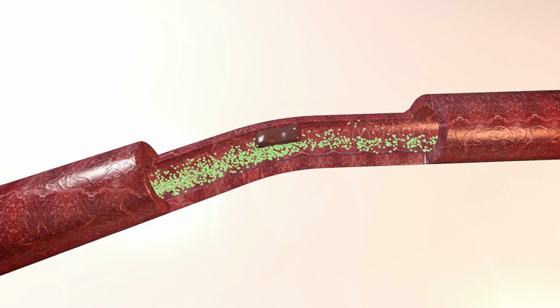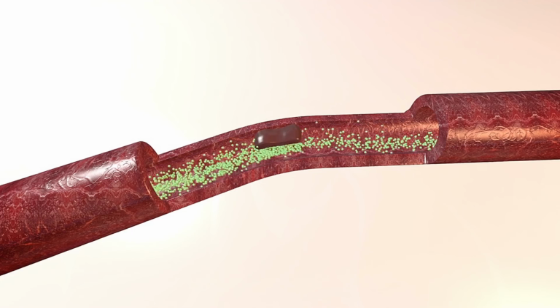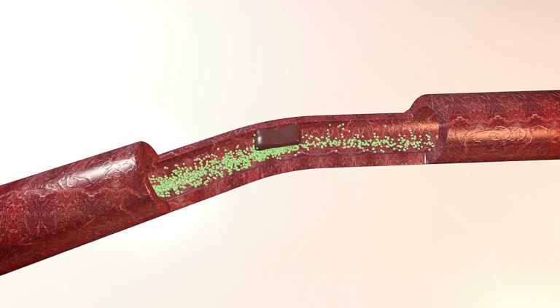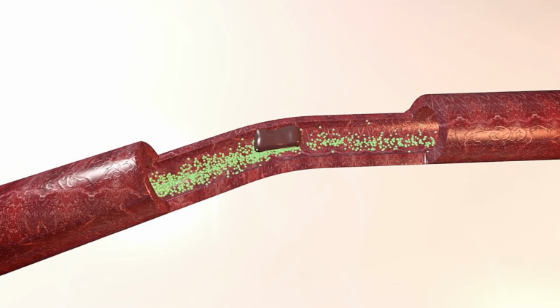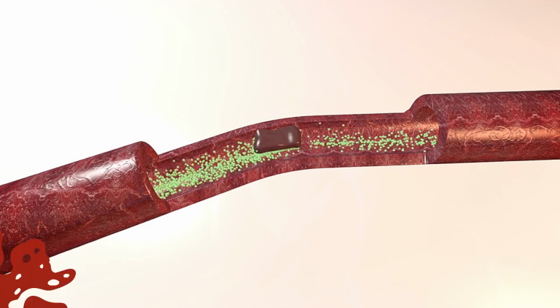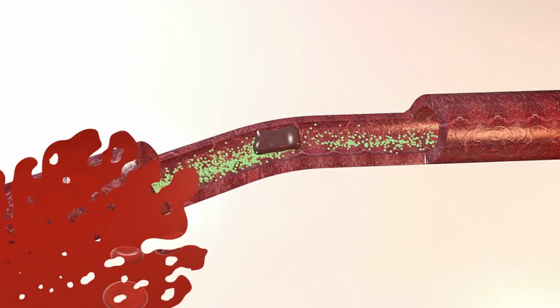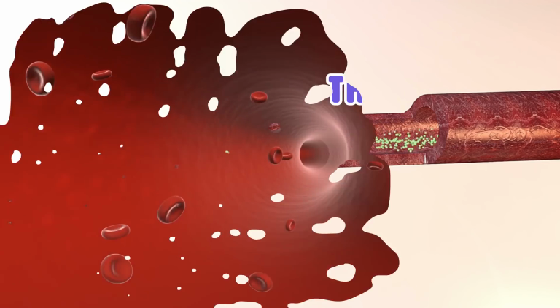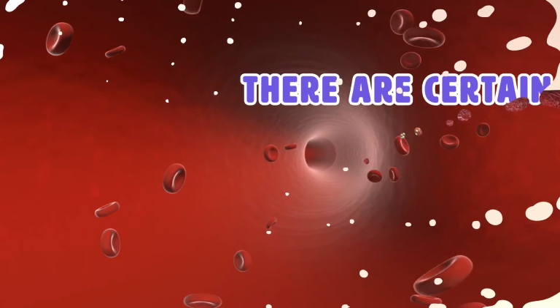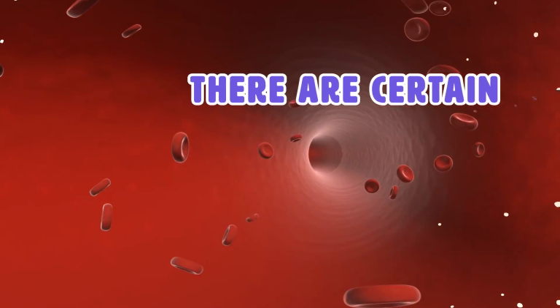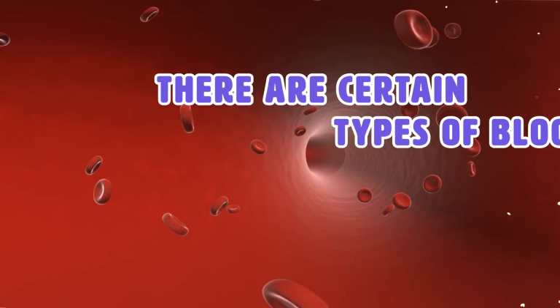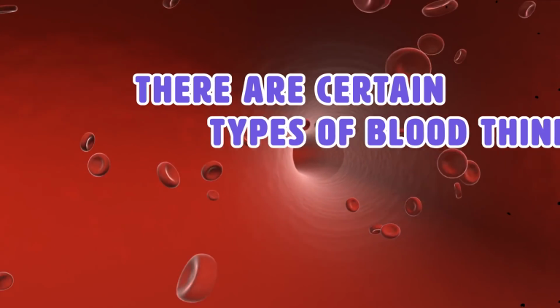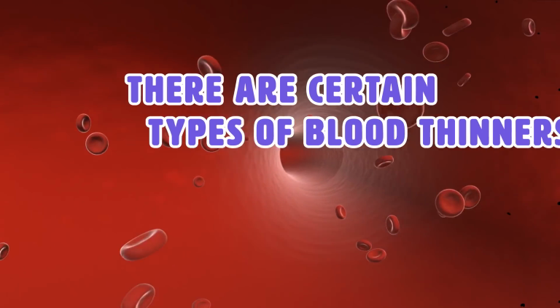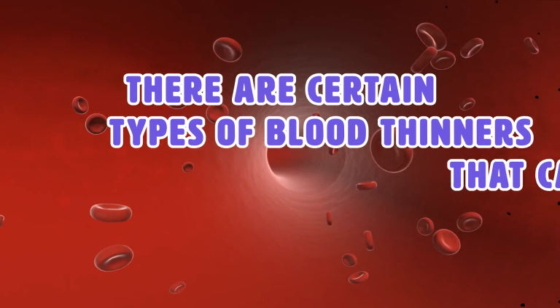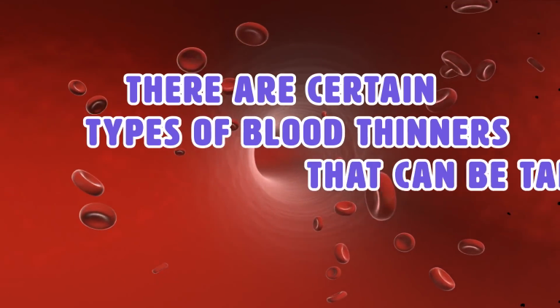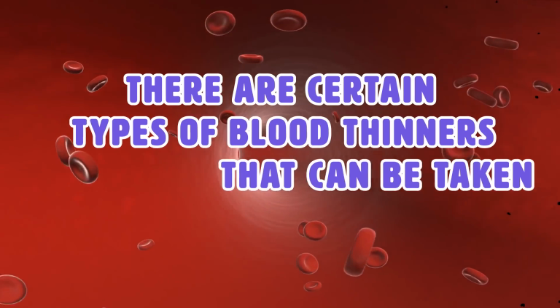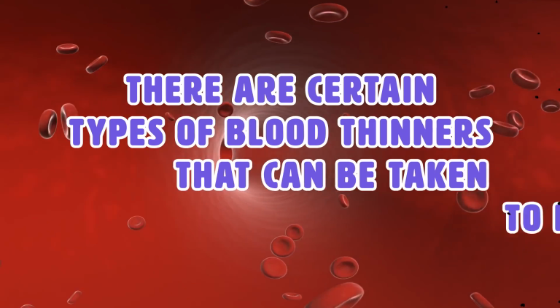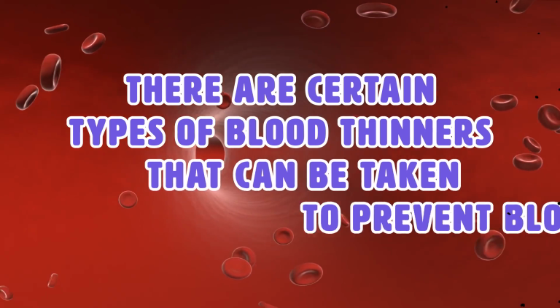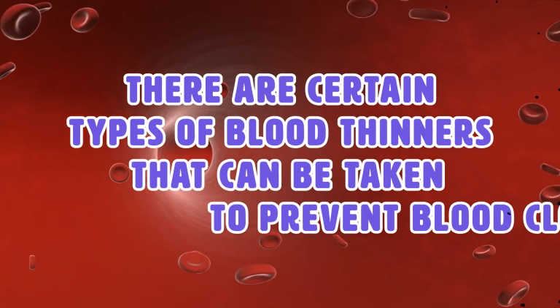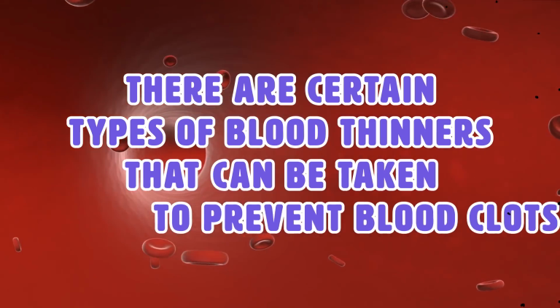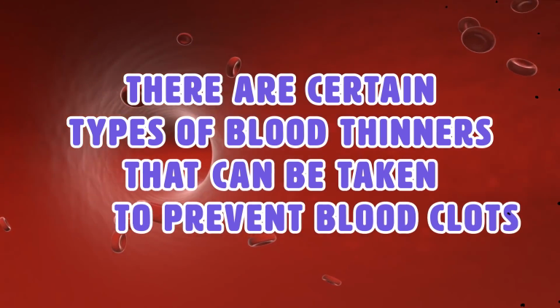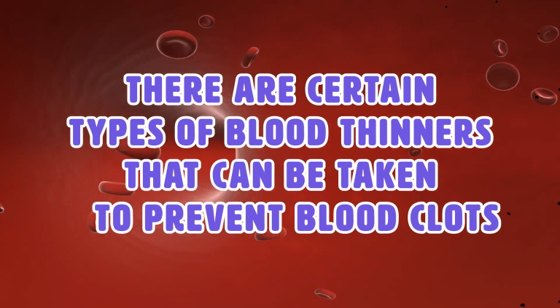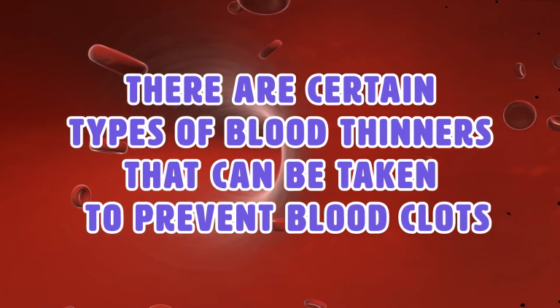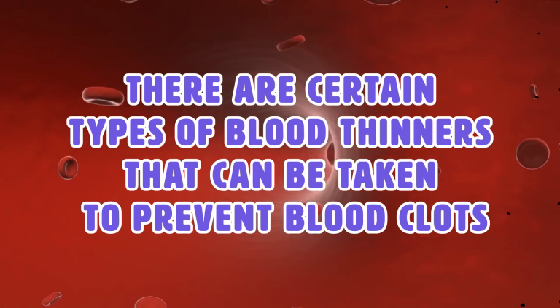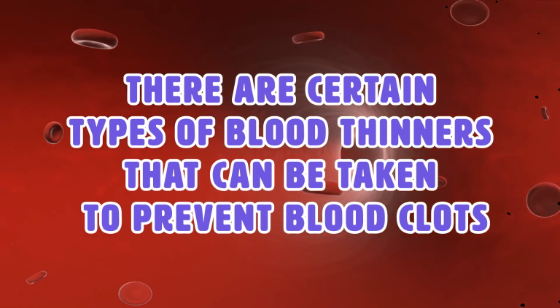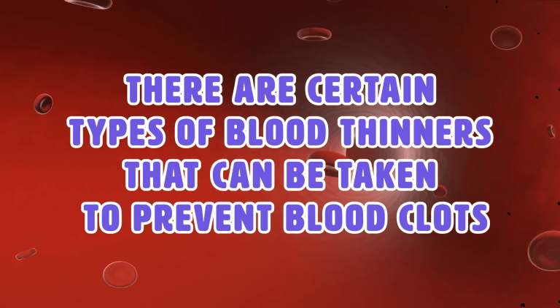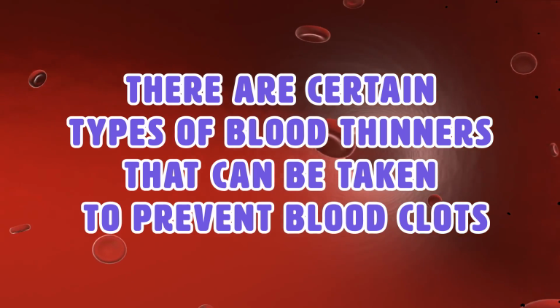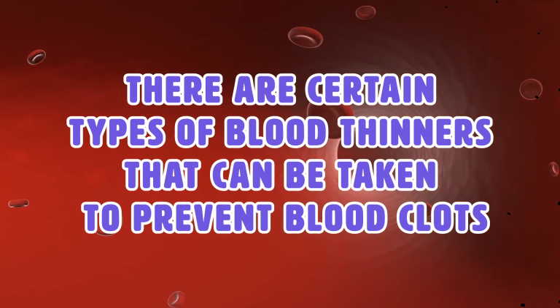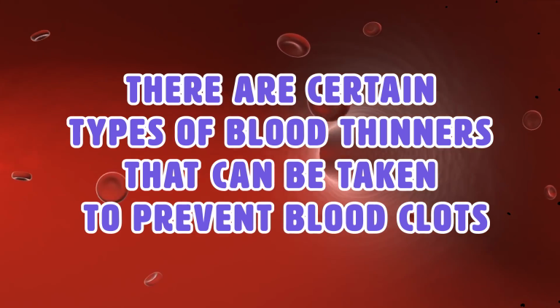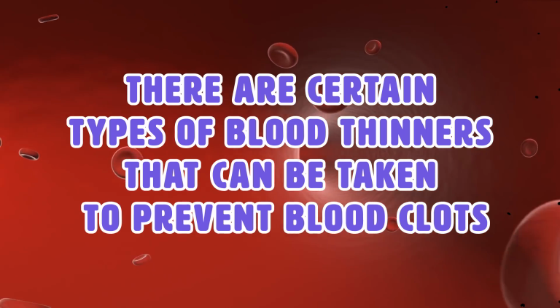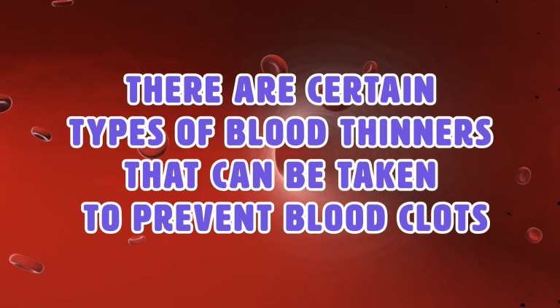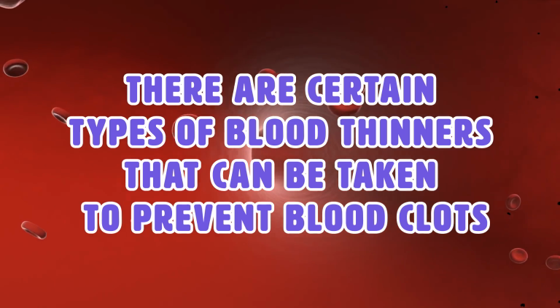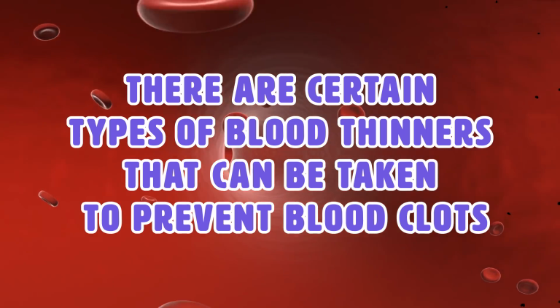With that said, there are certain types of blood thinners that can be taken to prevent blood clots, and in this video we'll tell you all about them.